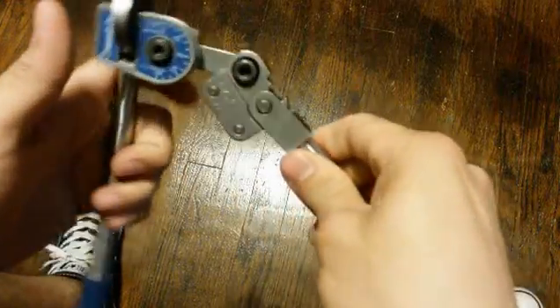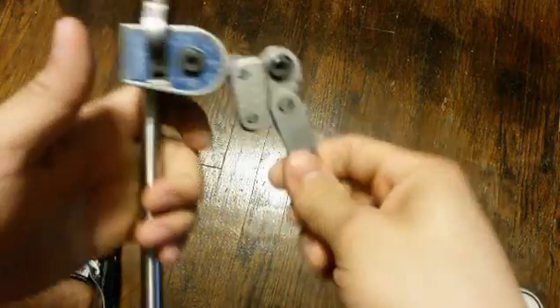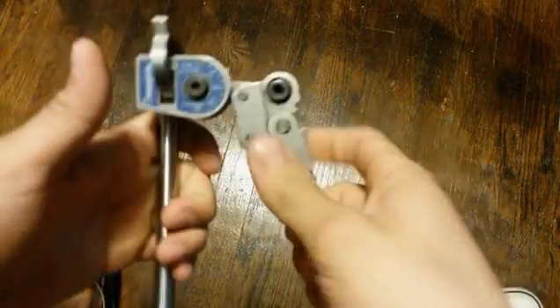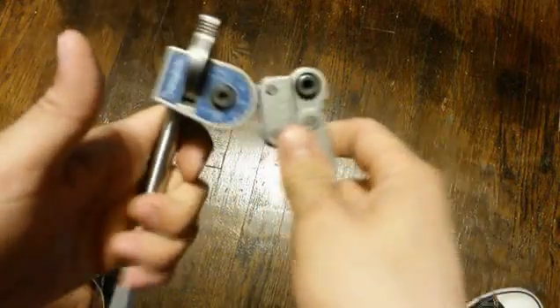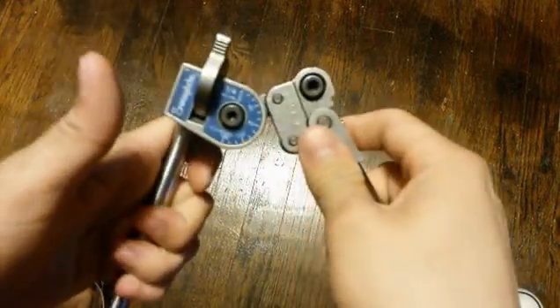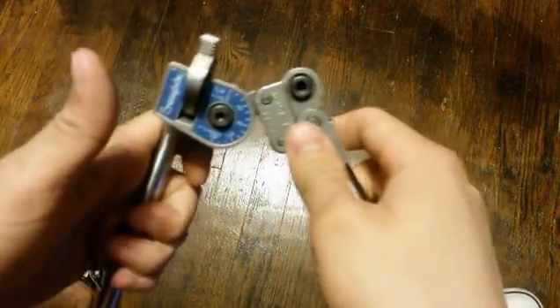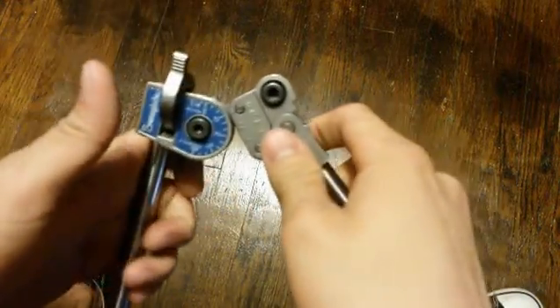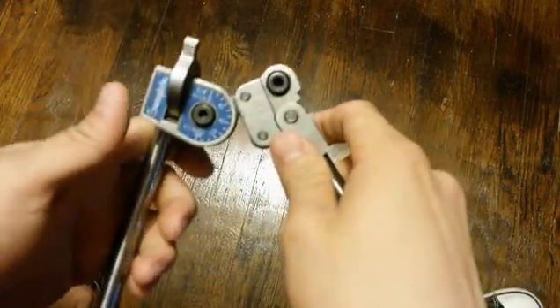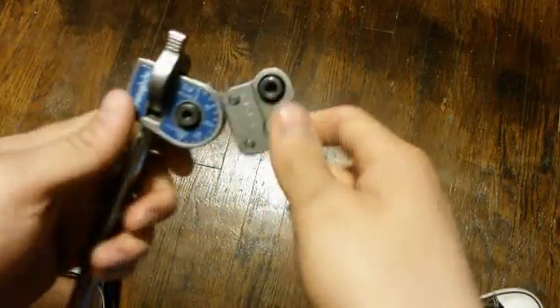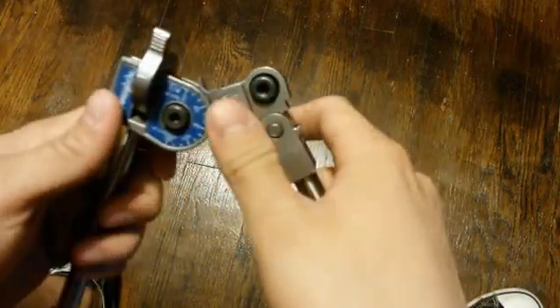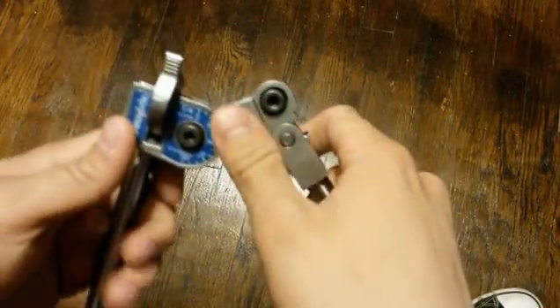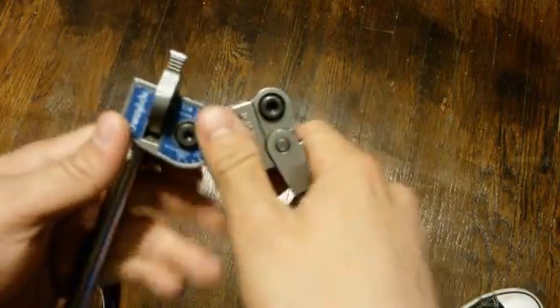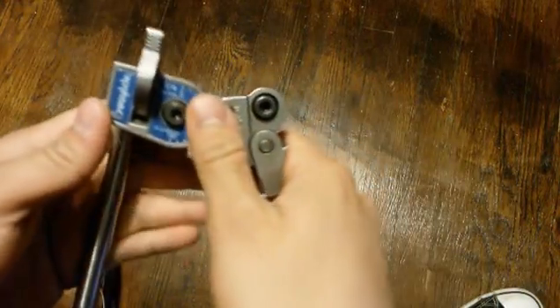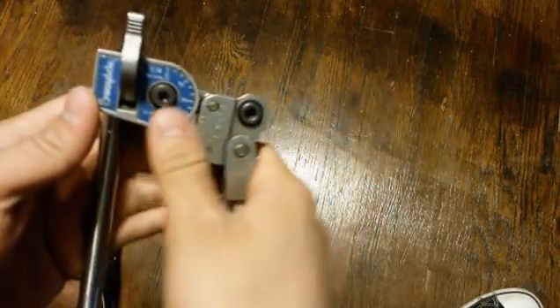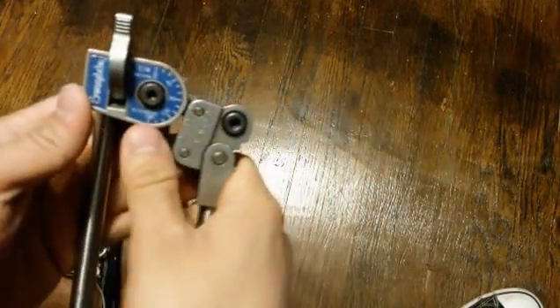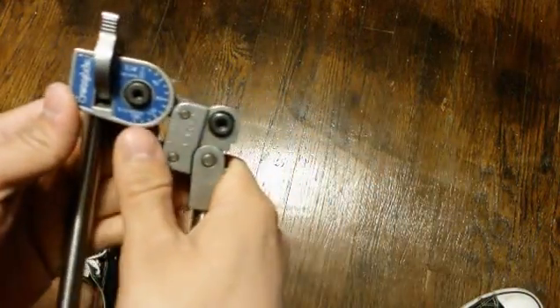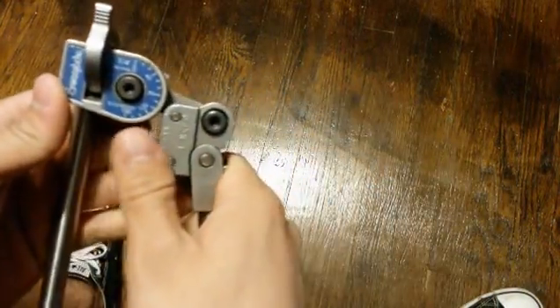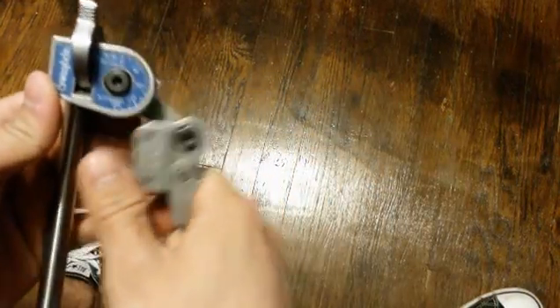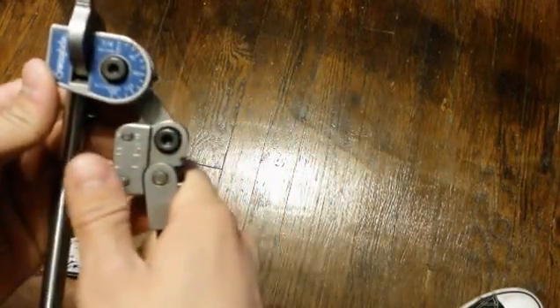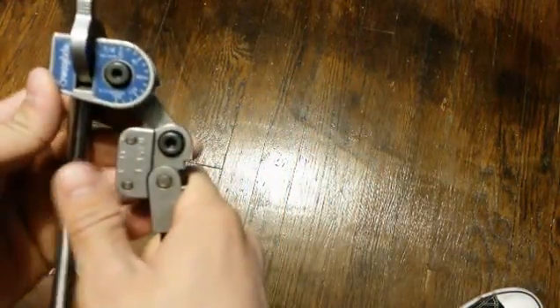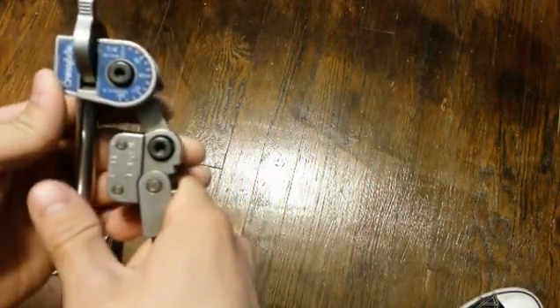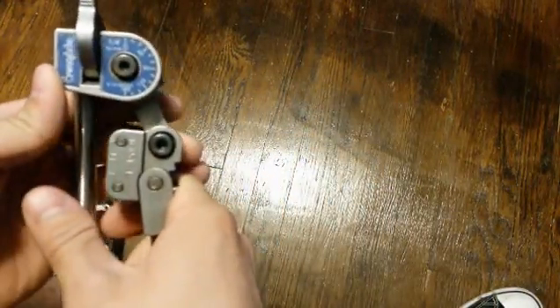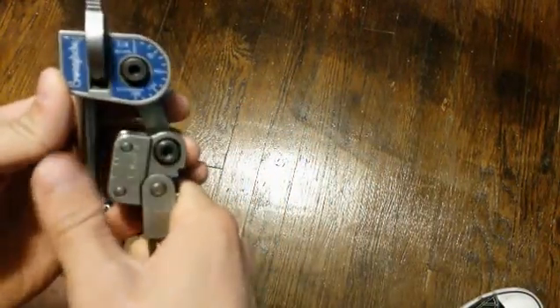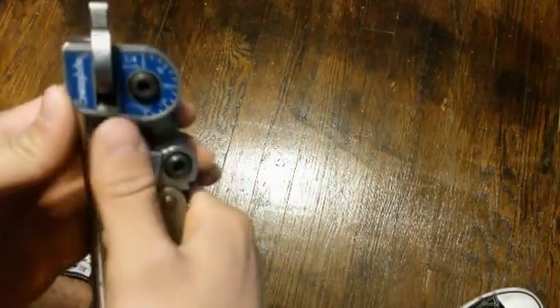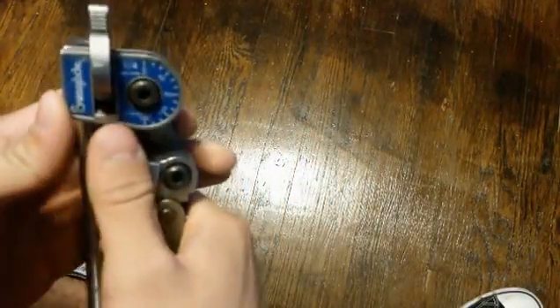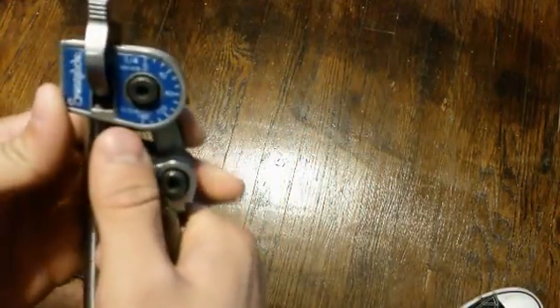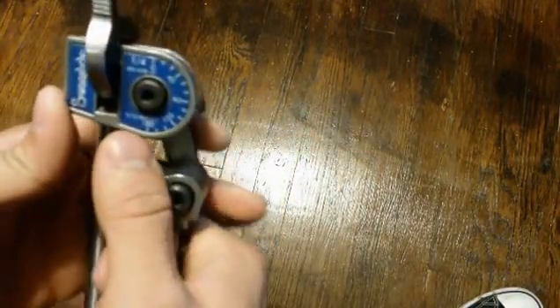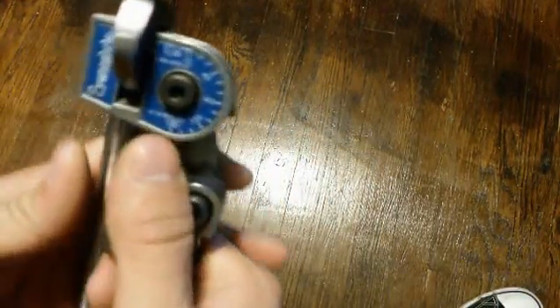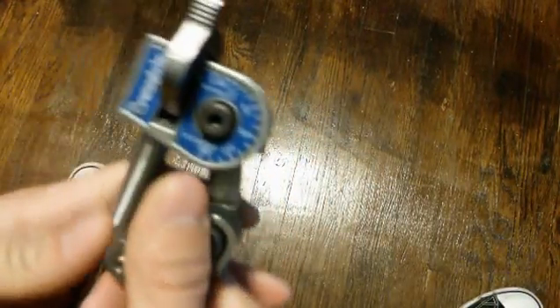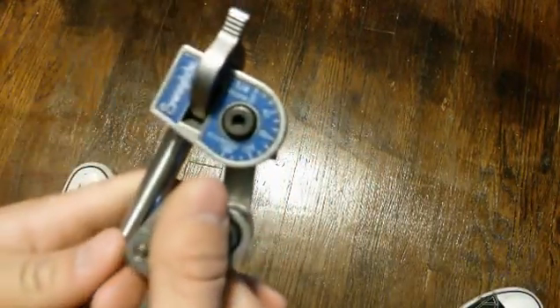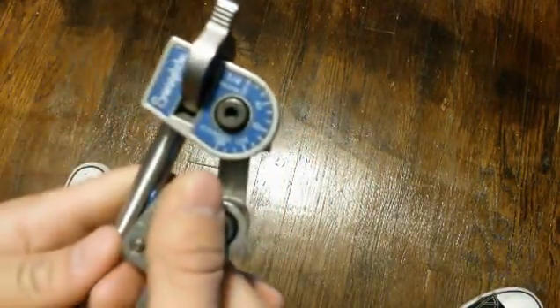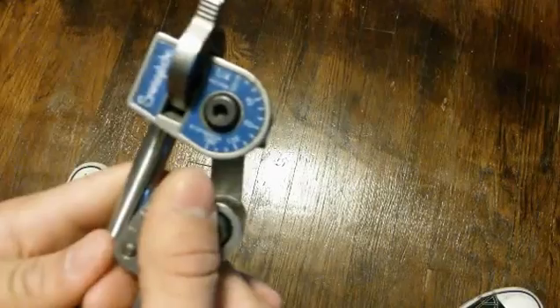Today I will be showing you how to bend tubing with the Swage-Lok quarter inch benders. These have a 9/16th radius.